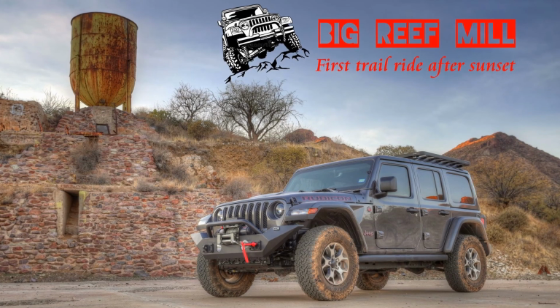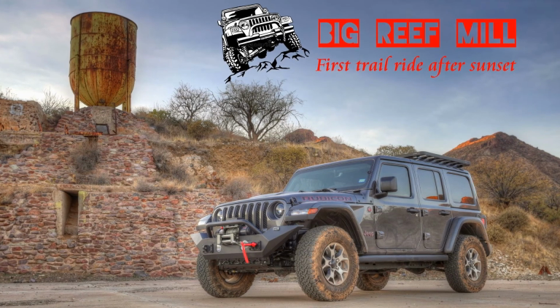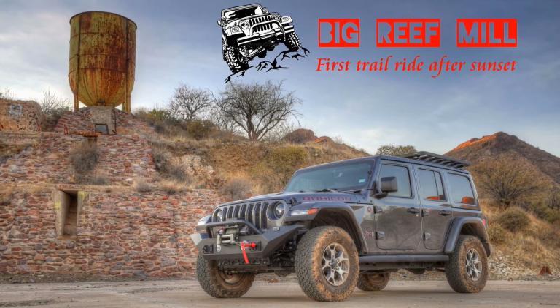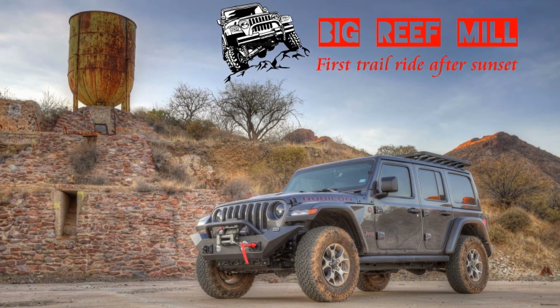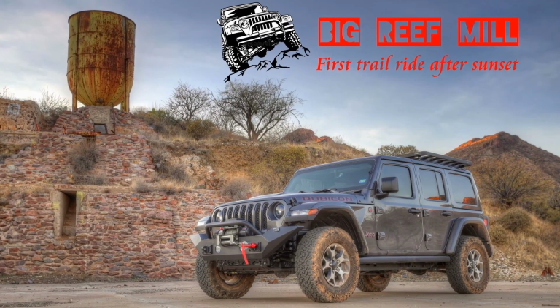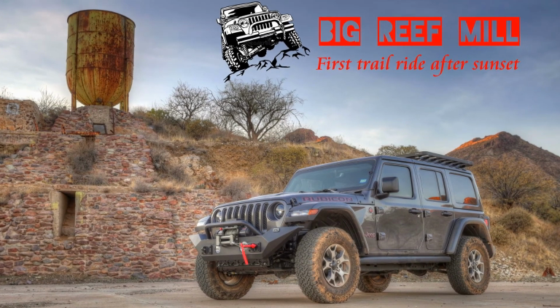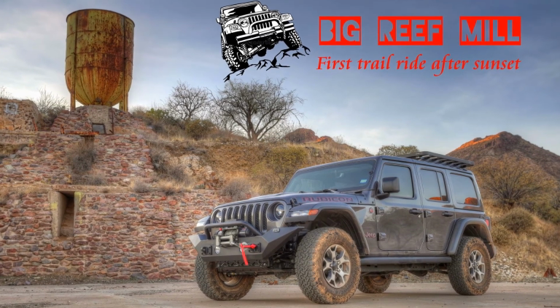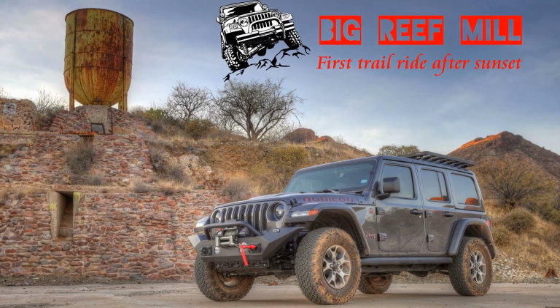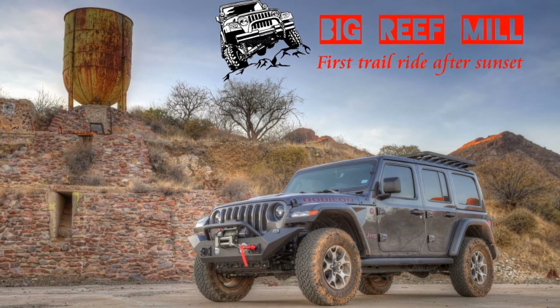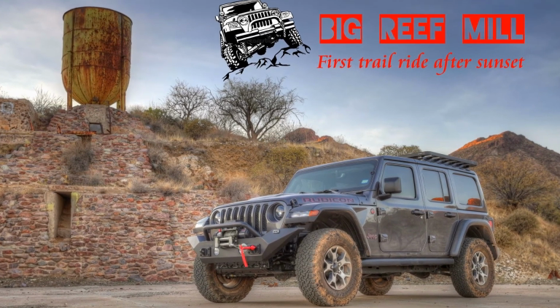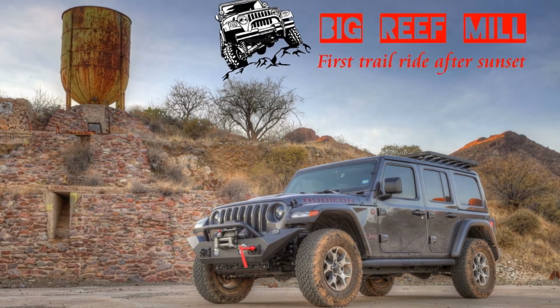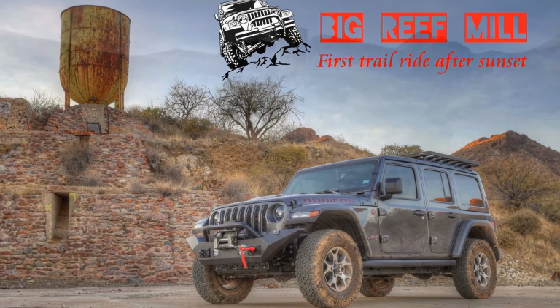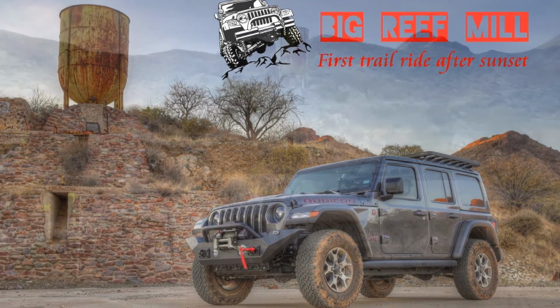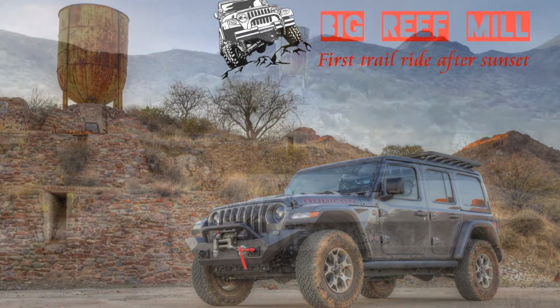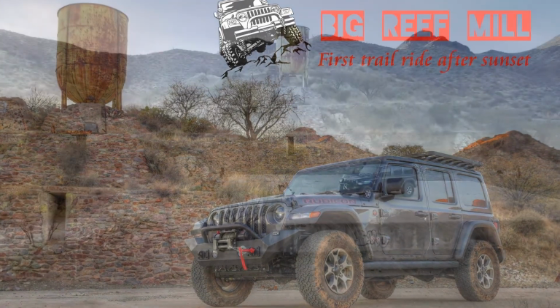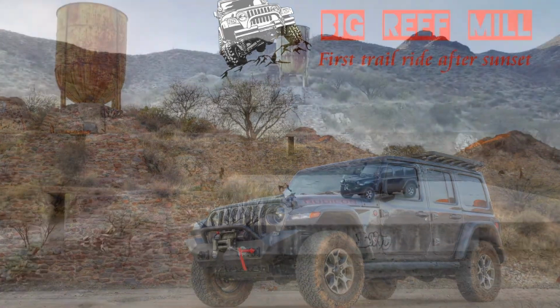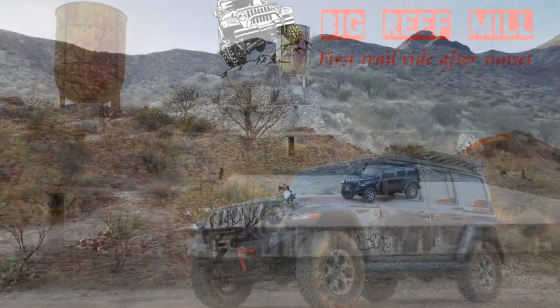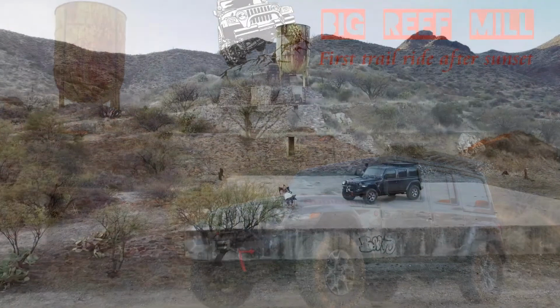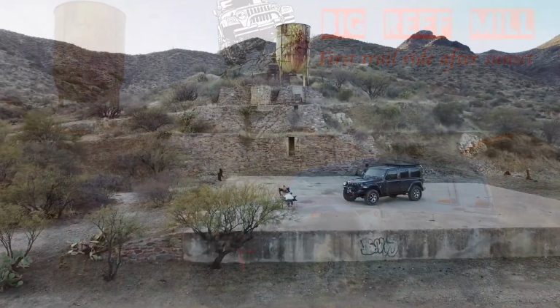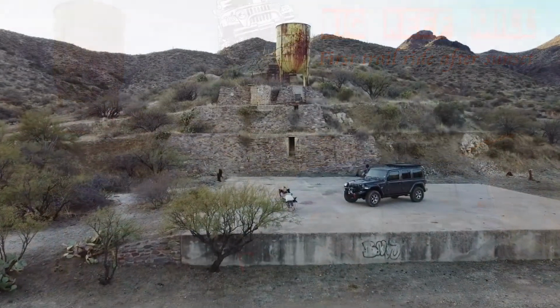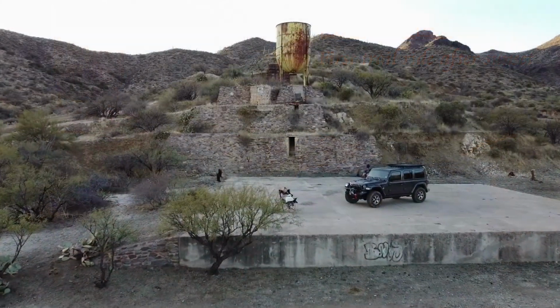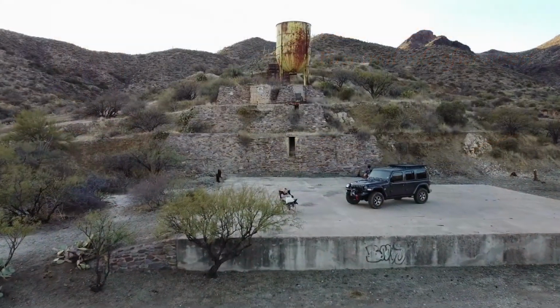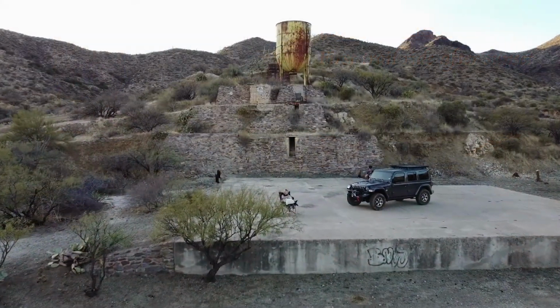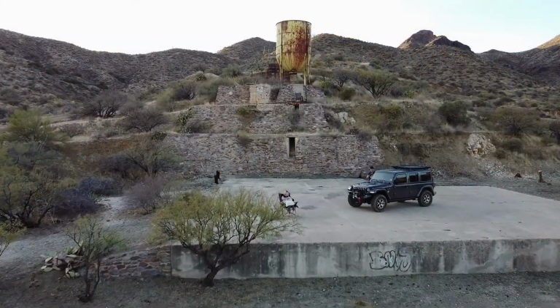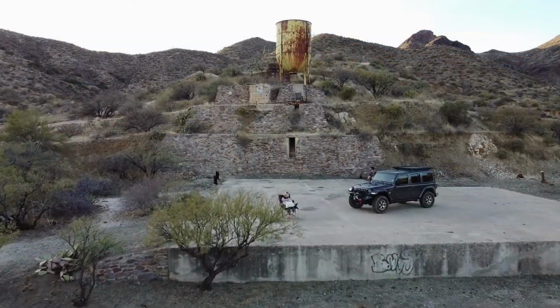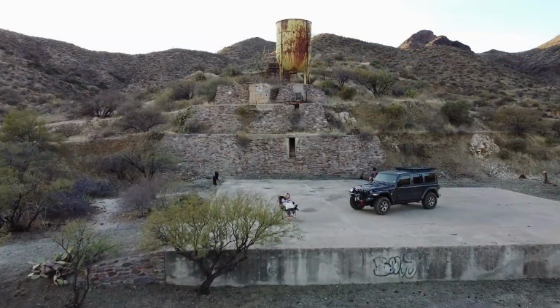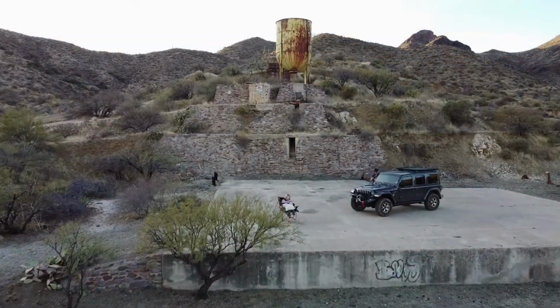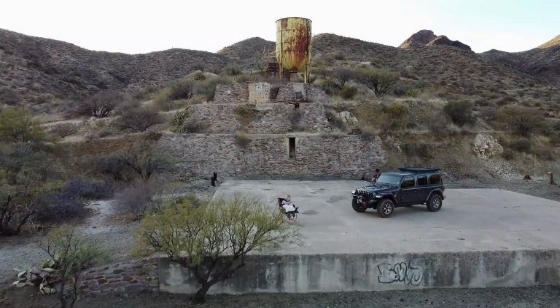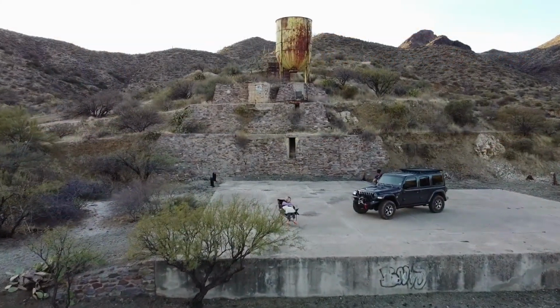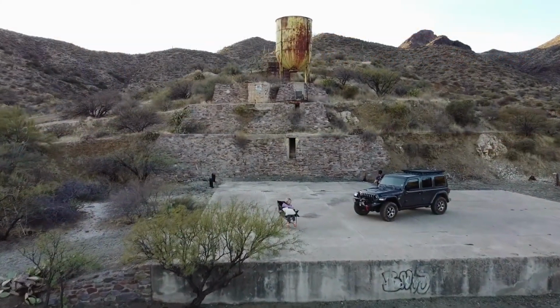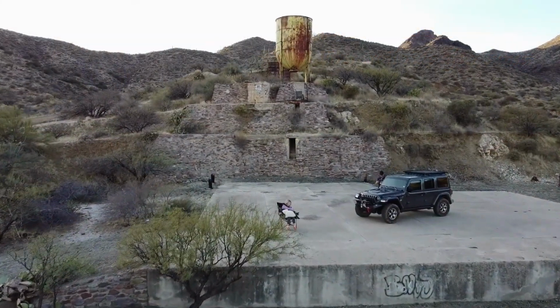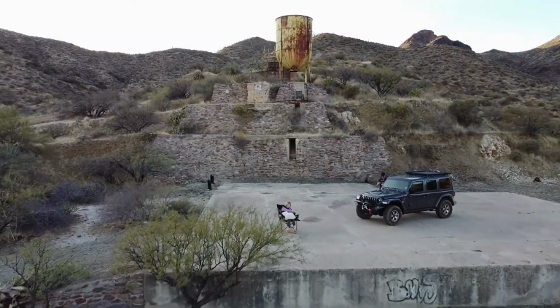Today we're headed out to the Big Reef Mill where we'll be cooking some burgers for dinner and enjoying an Arizona sunset.